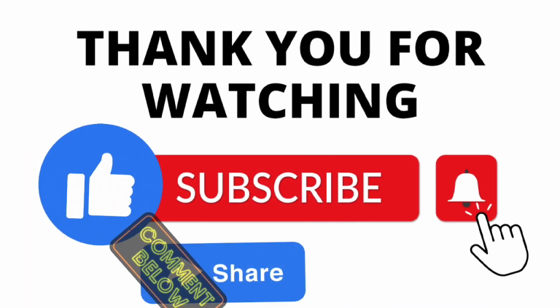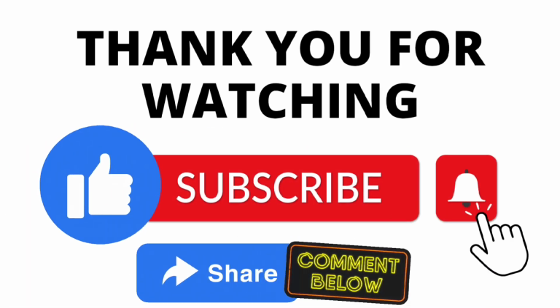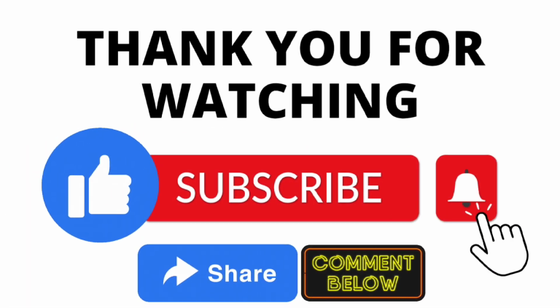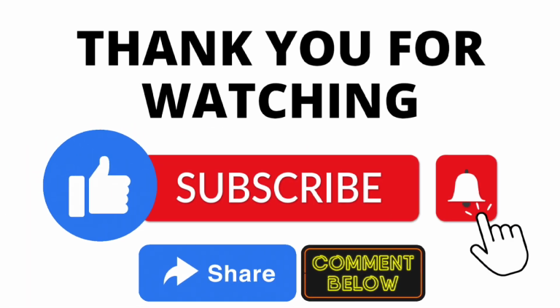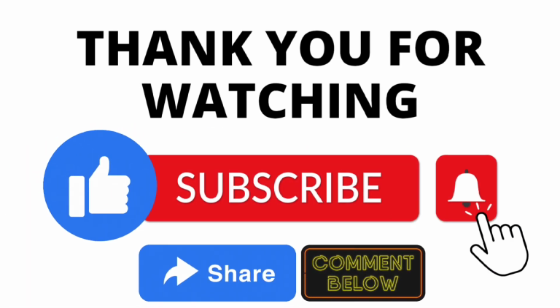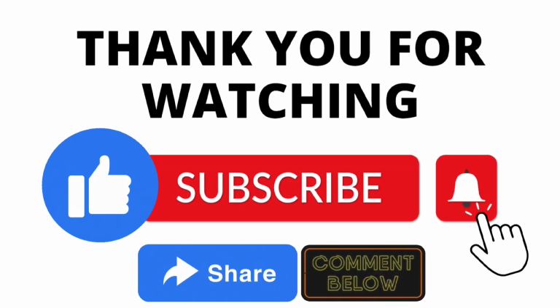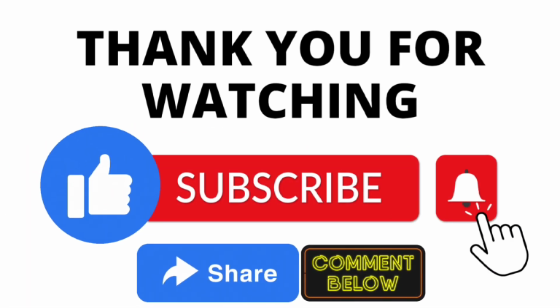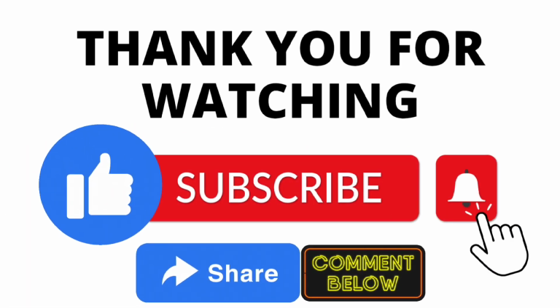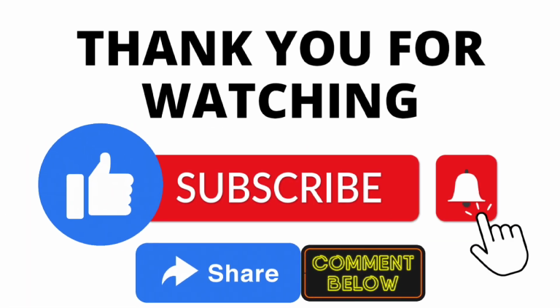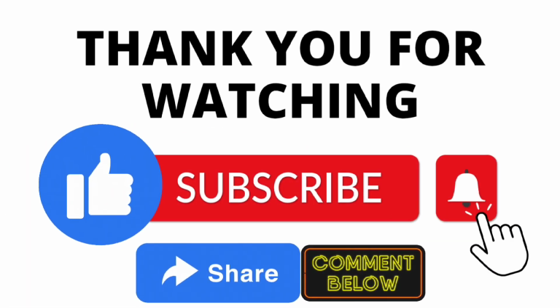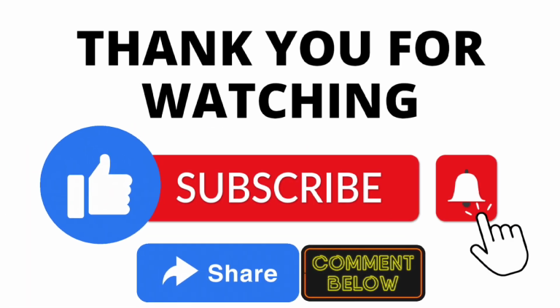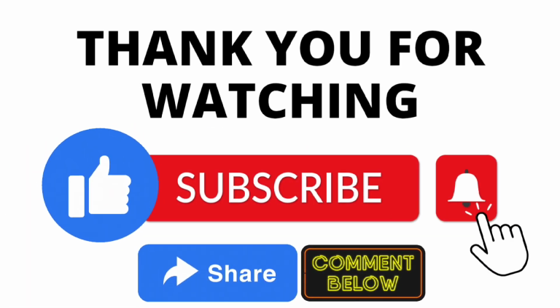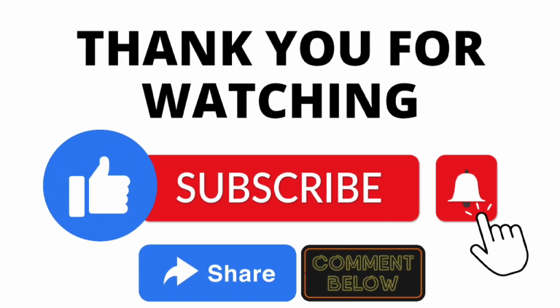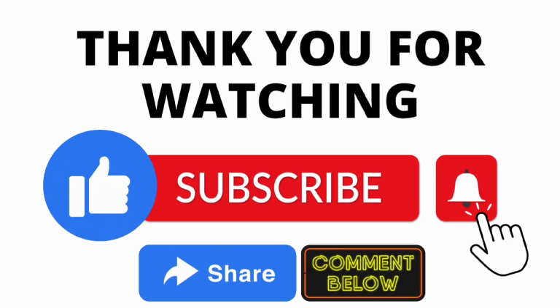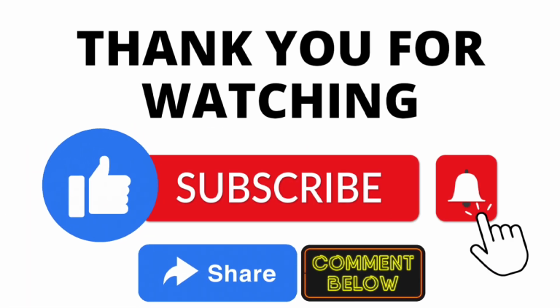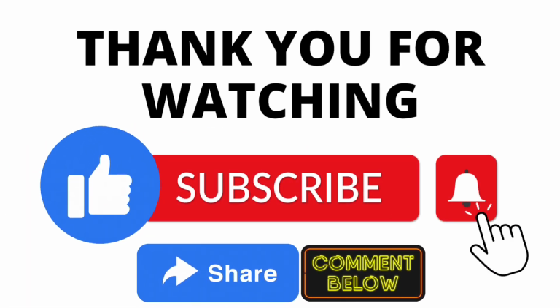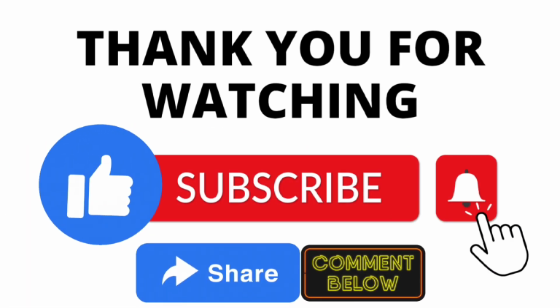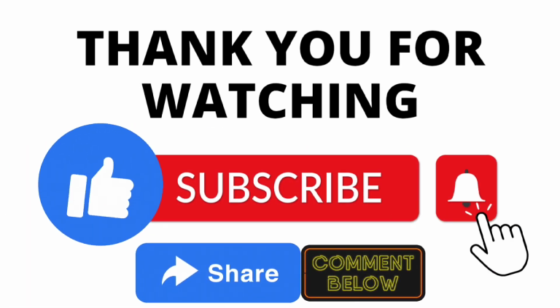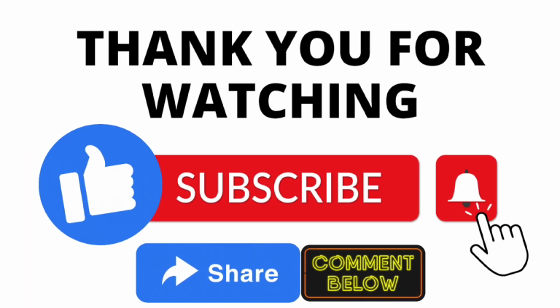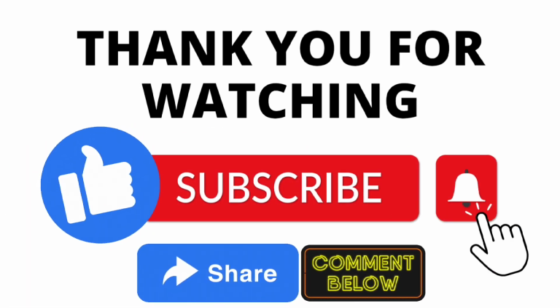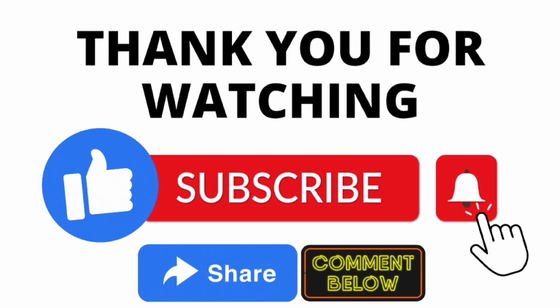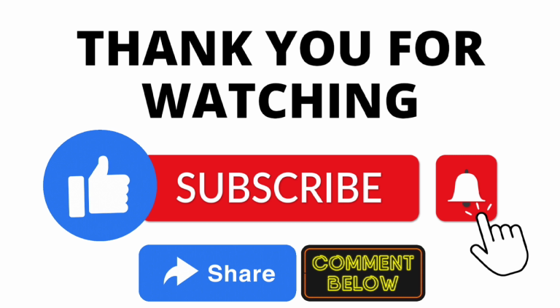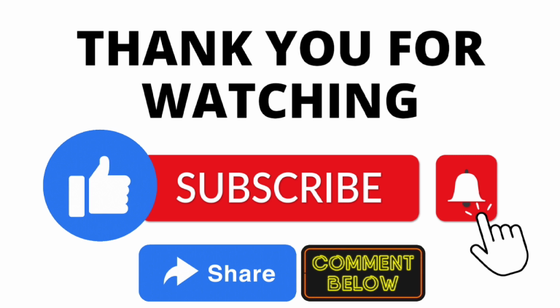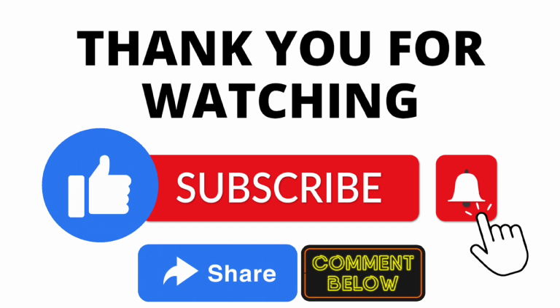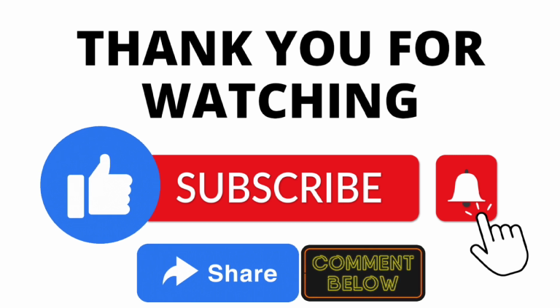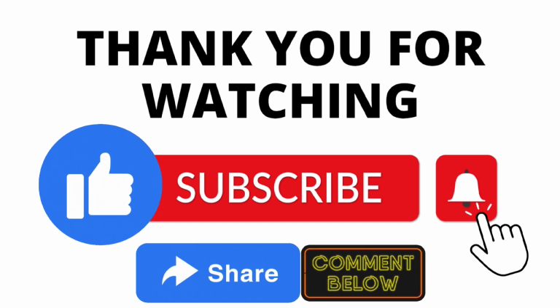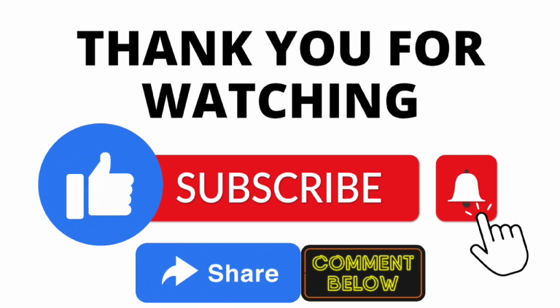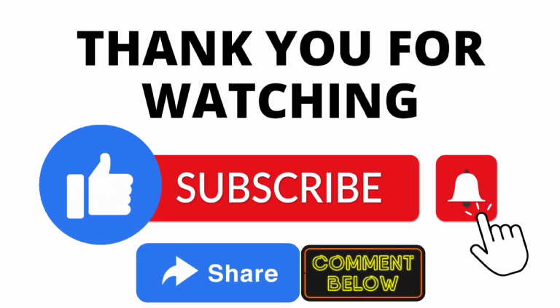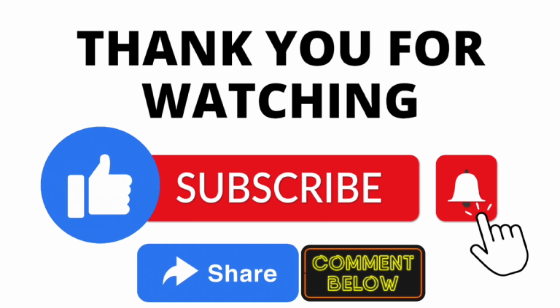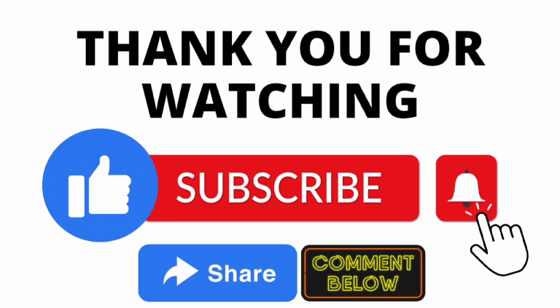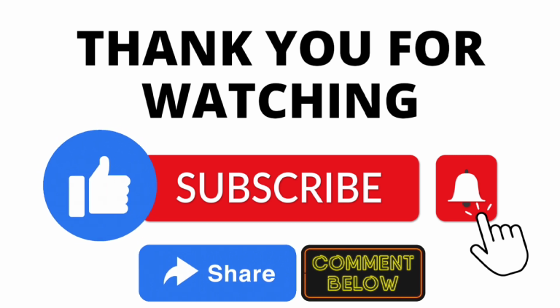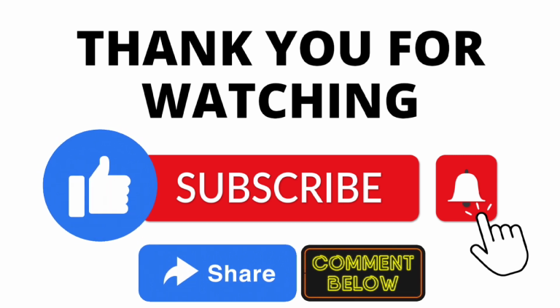Thank you for watching and don't forget to like, subscribe, share, and drop a comment below. Thank you.